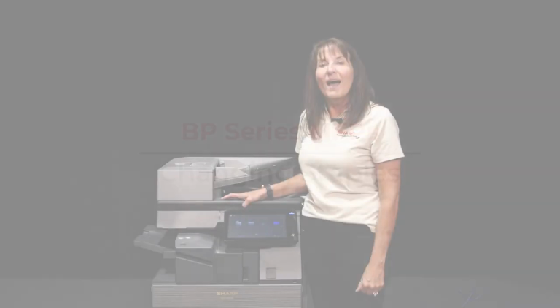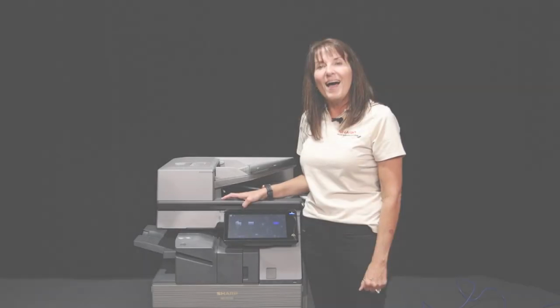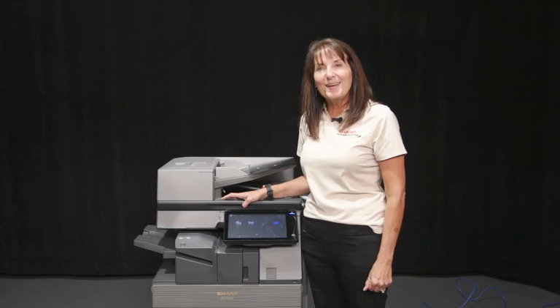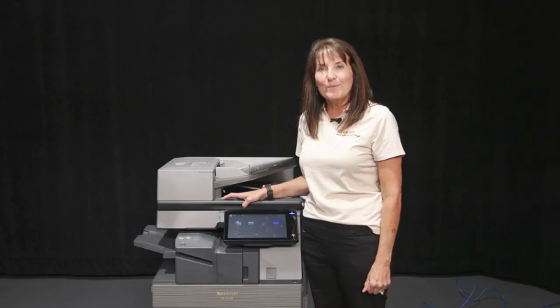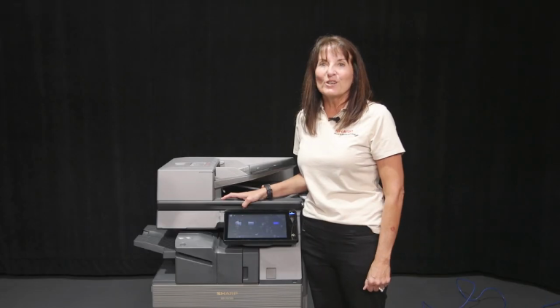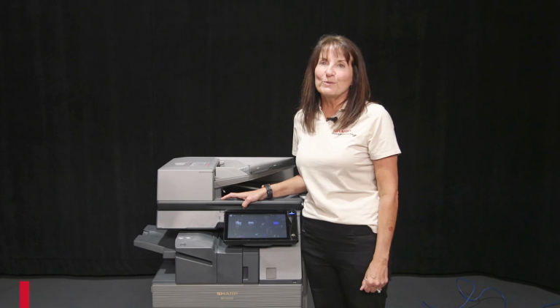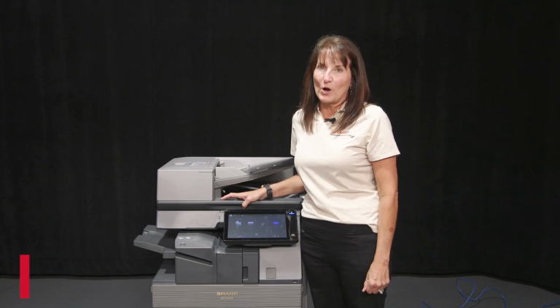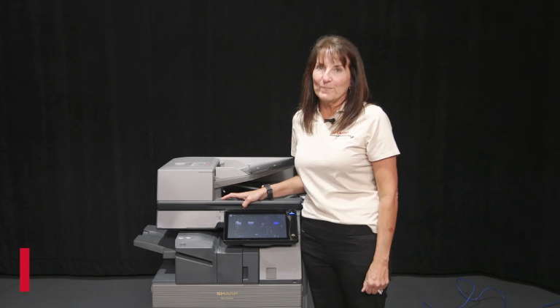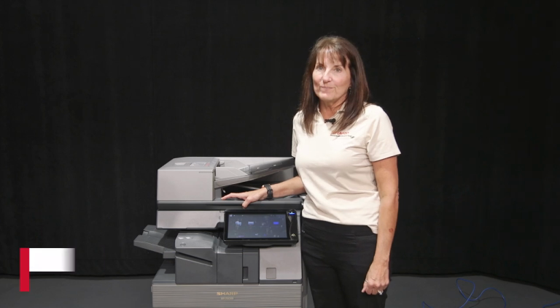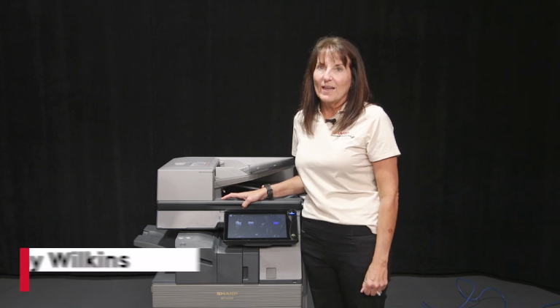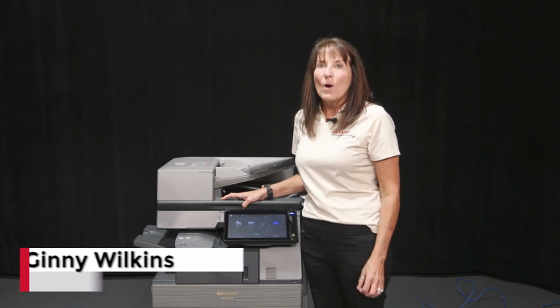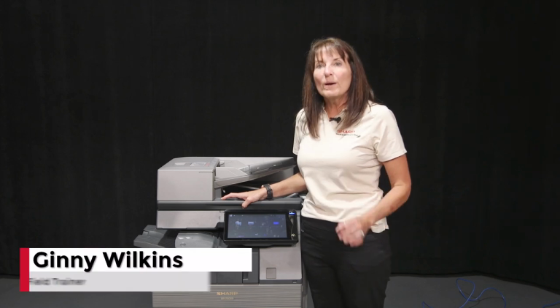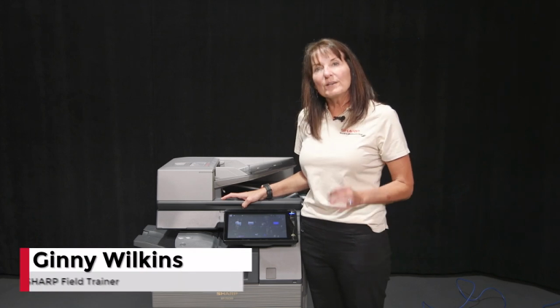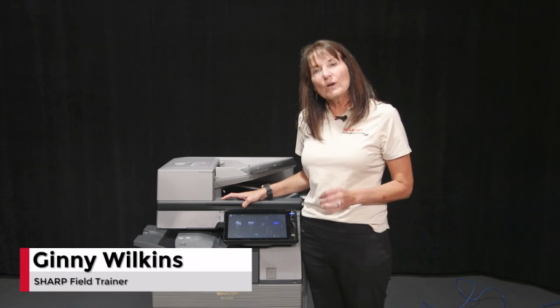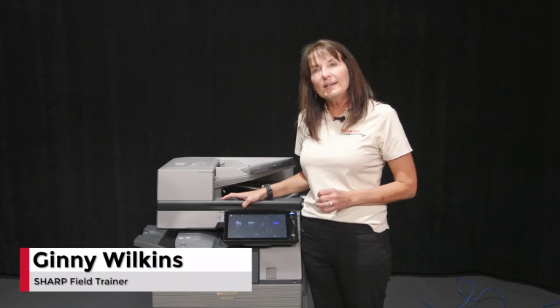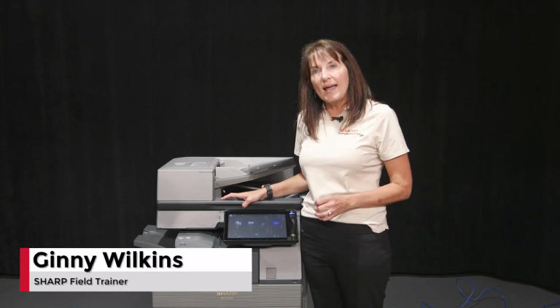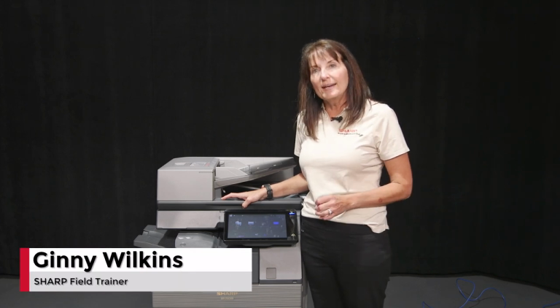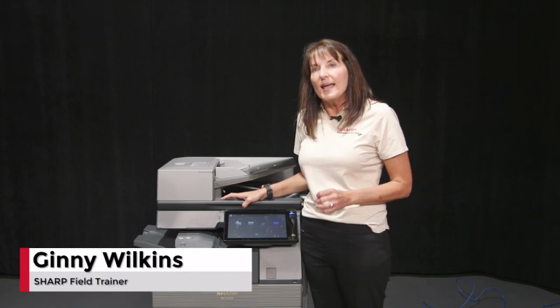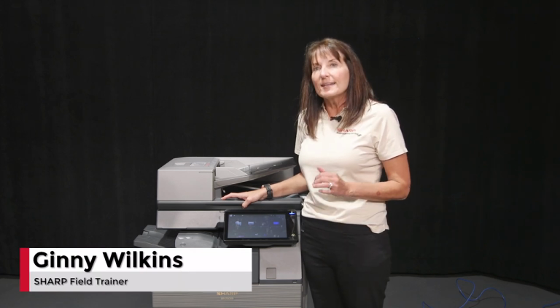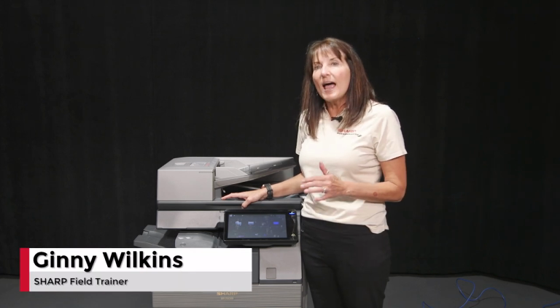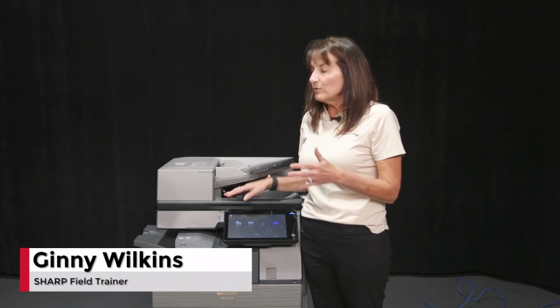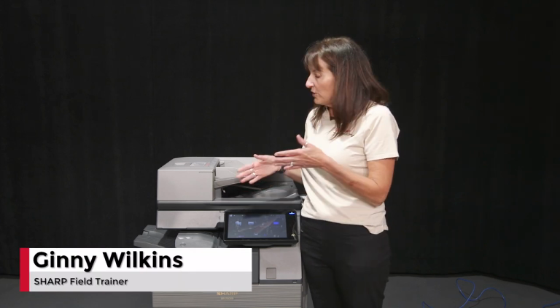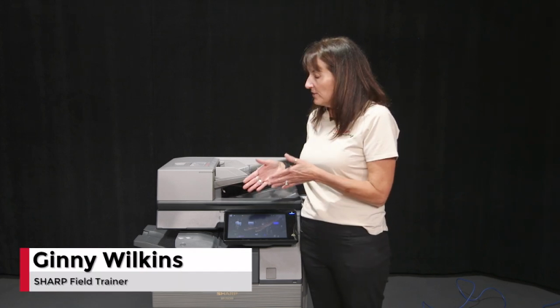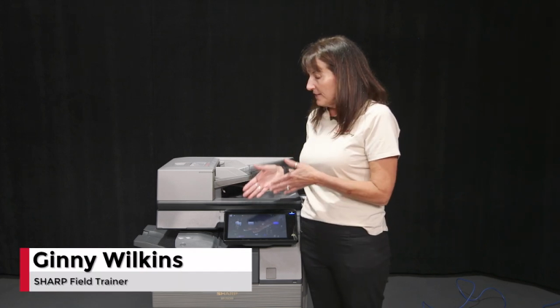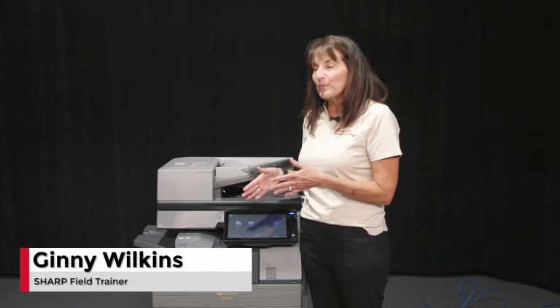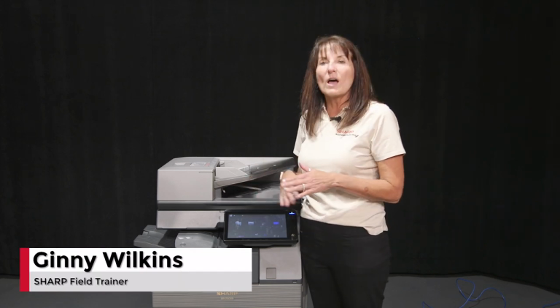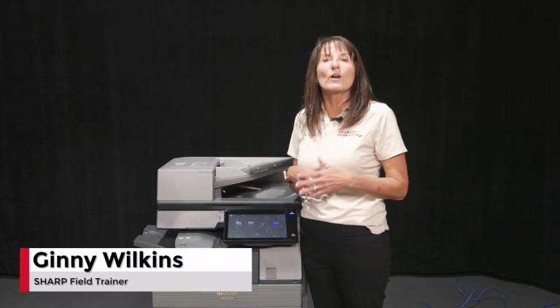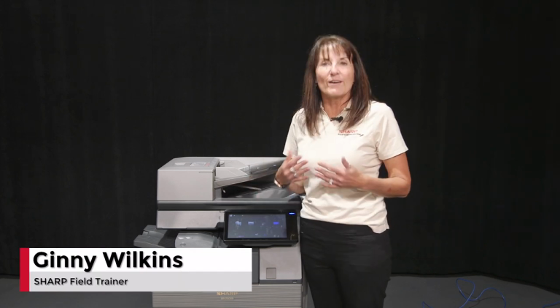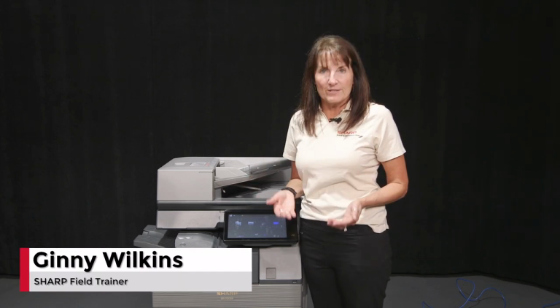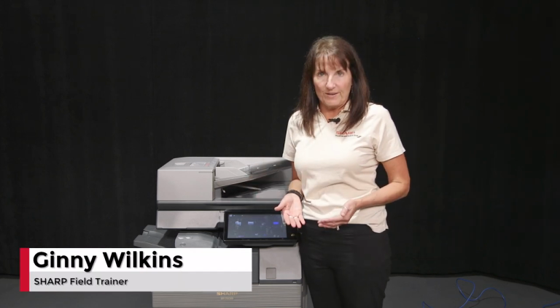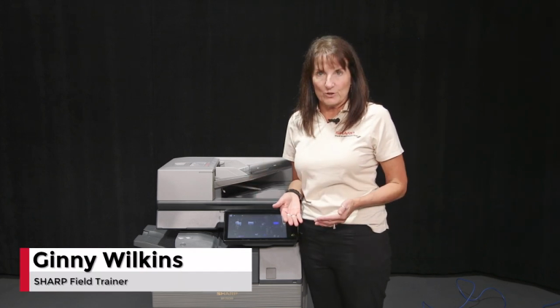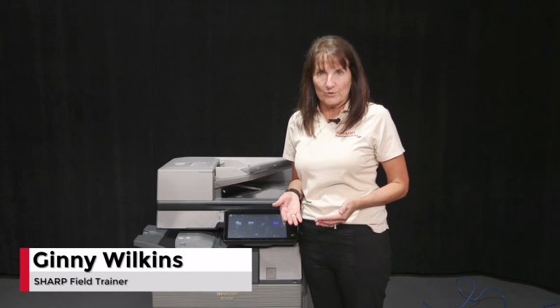Hi, I'm Ginny with Sharp. What I'm going to show you today is how to change staples on our various finishers.